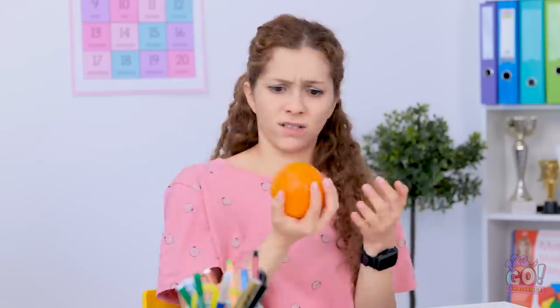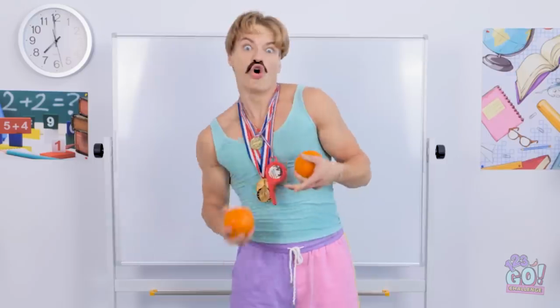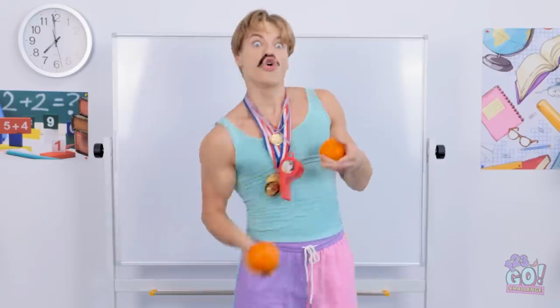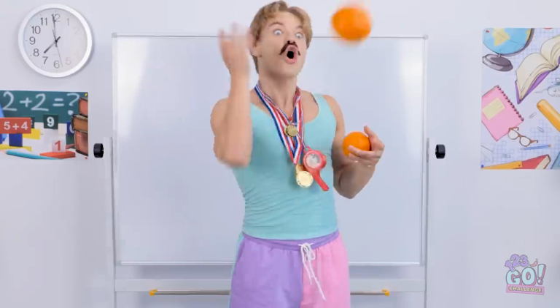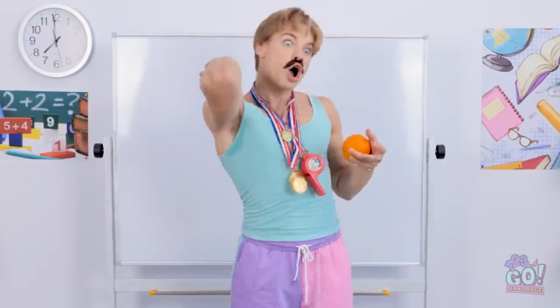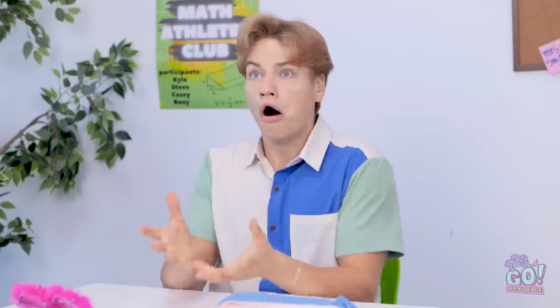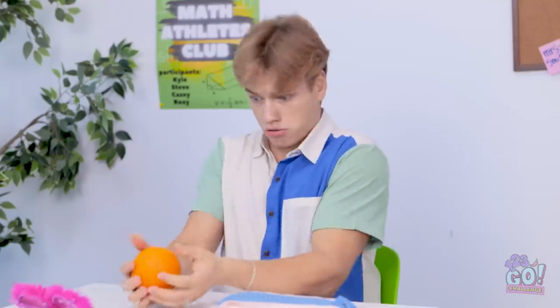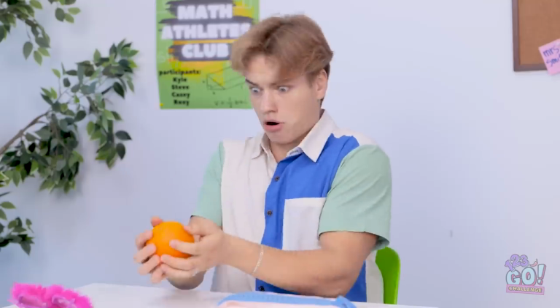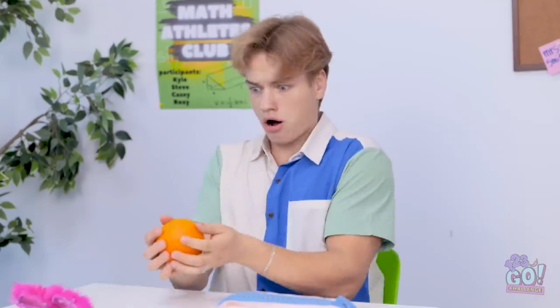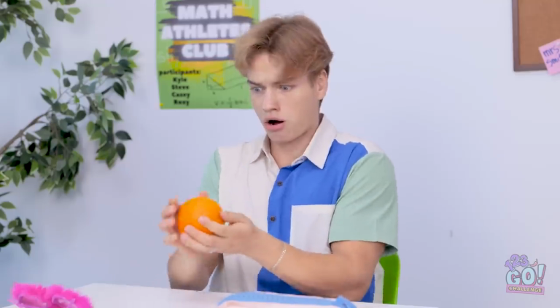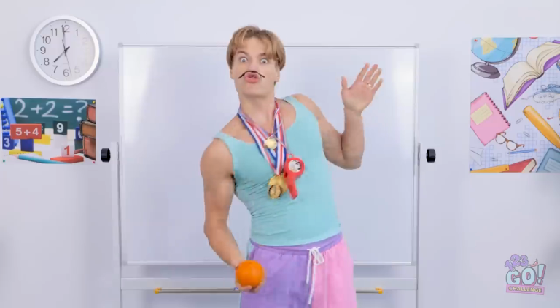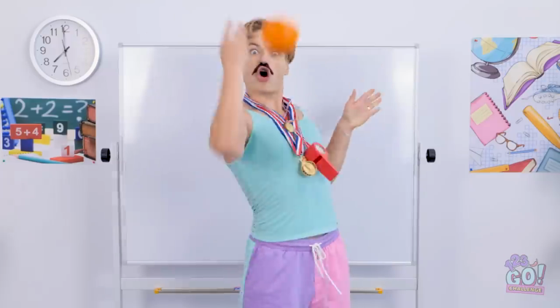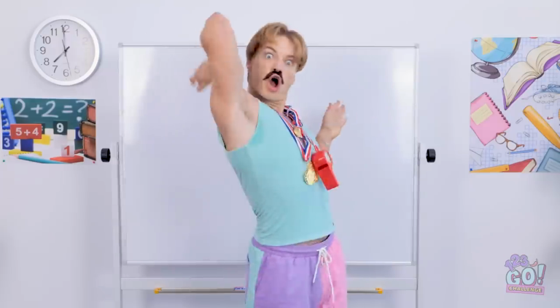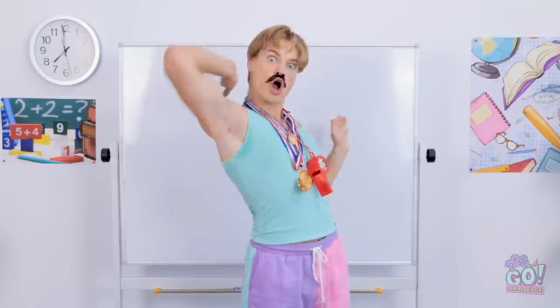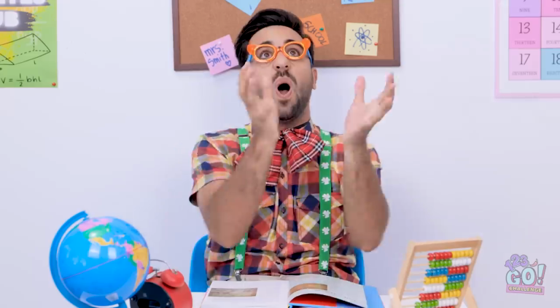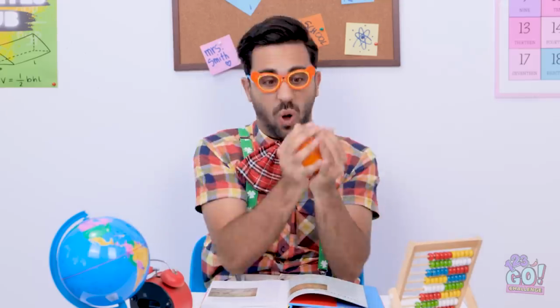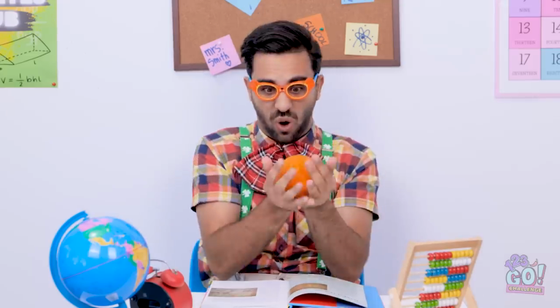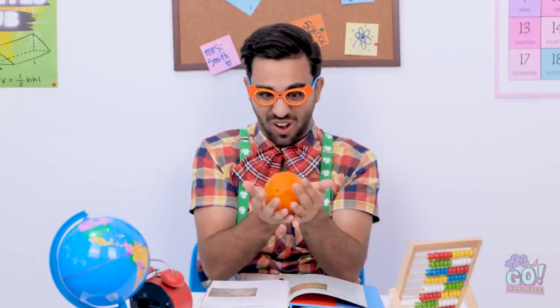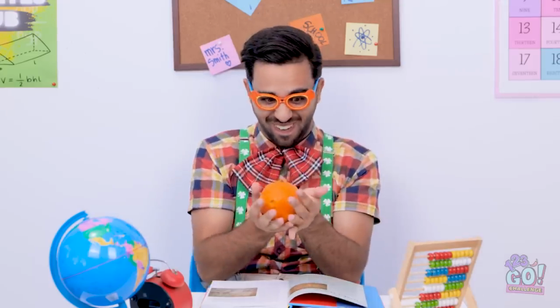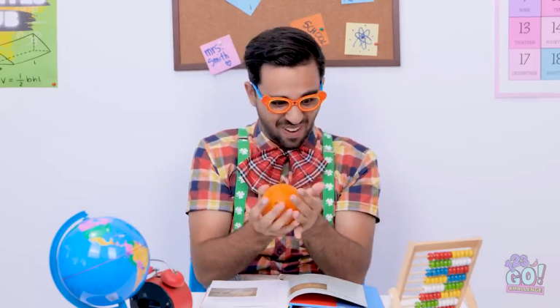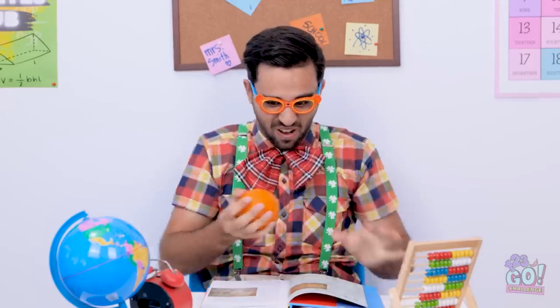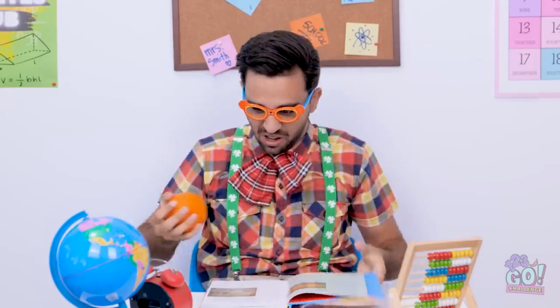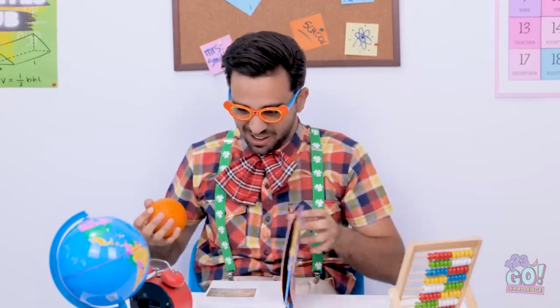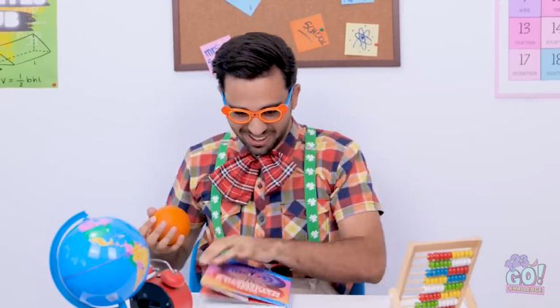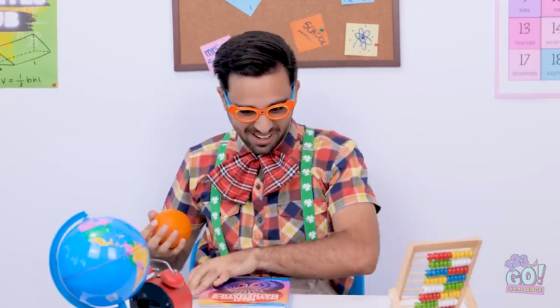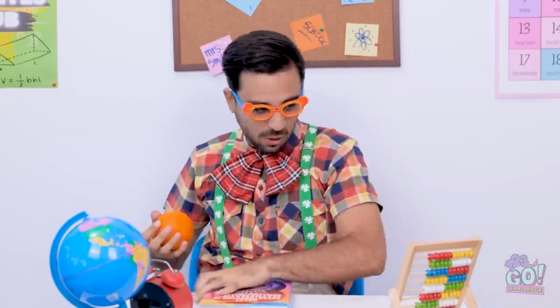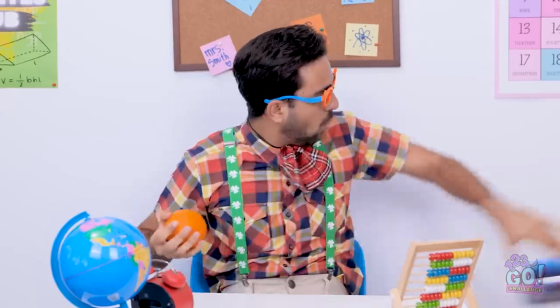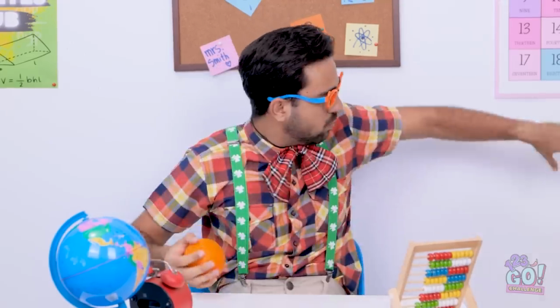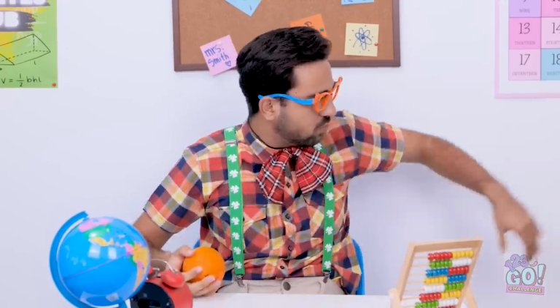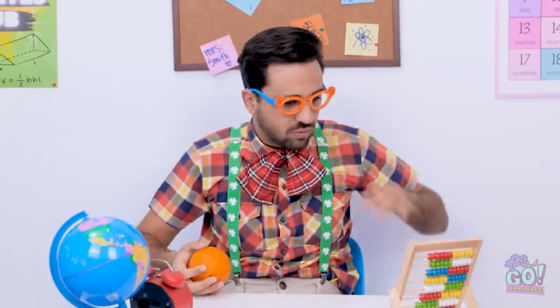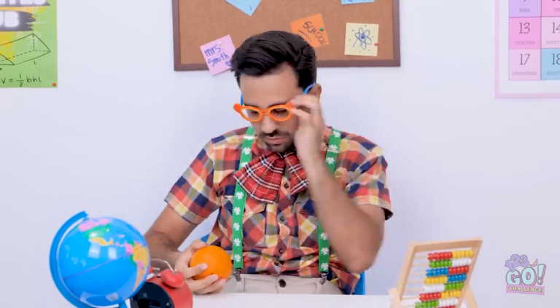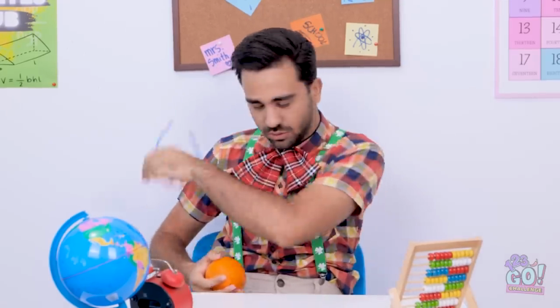One for you. And you. And in the back. Free orange! I need some space to eat this.